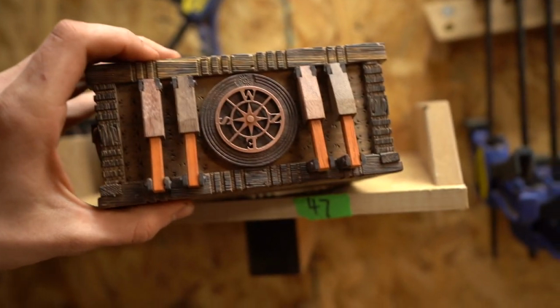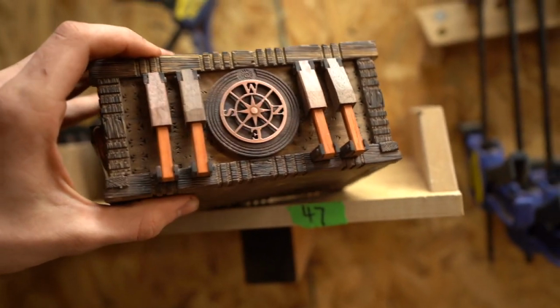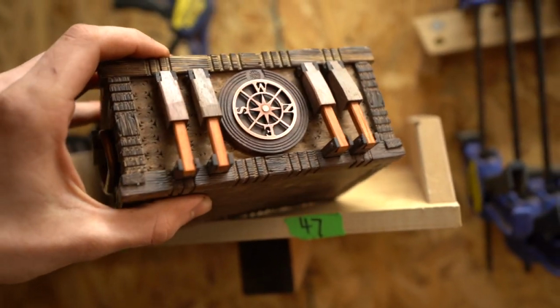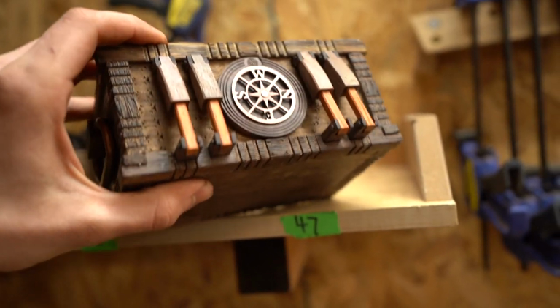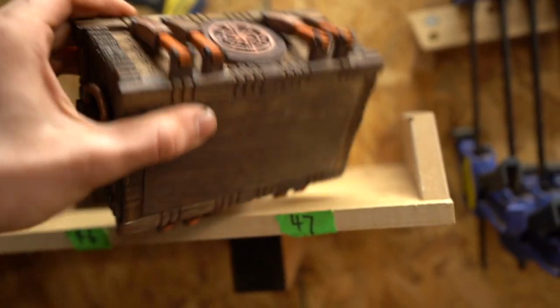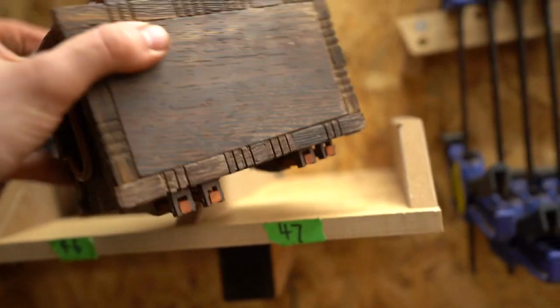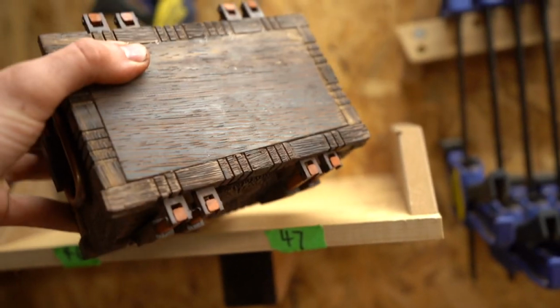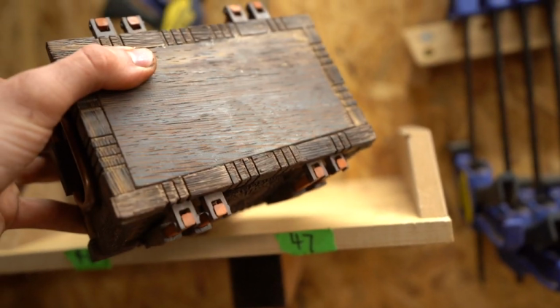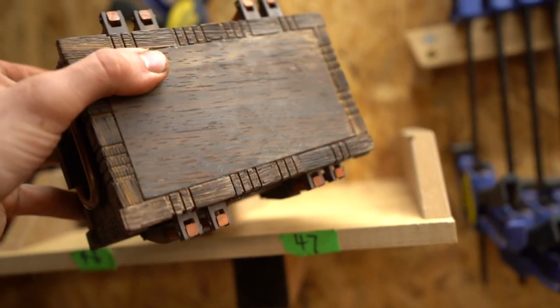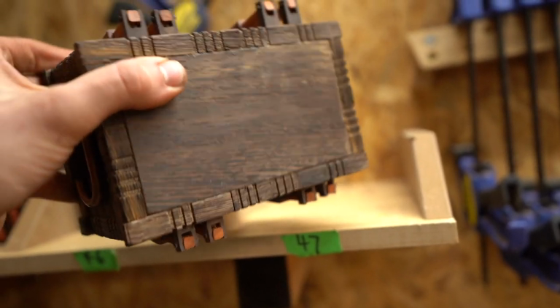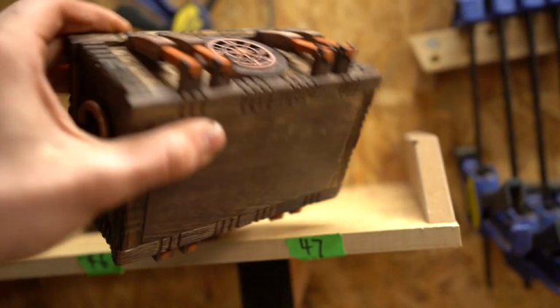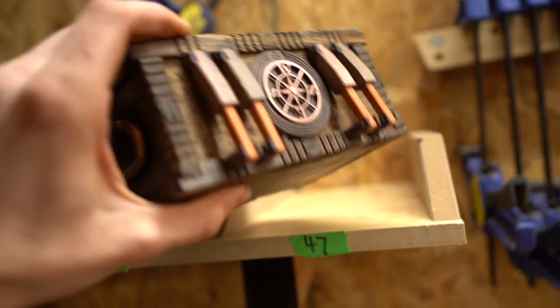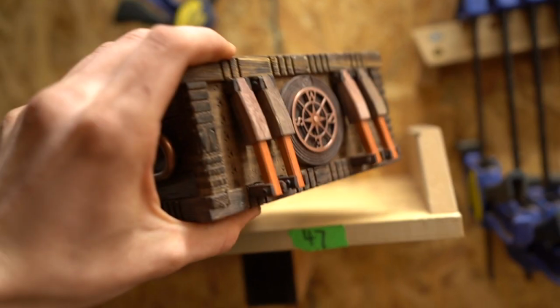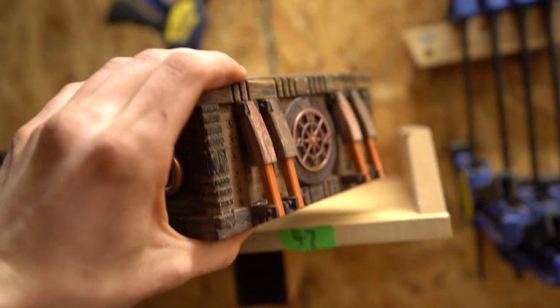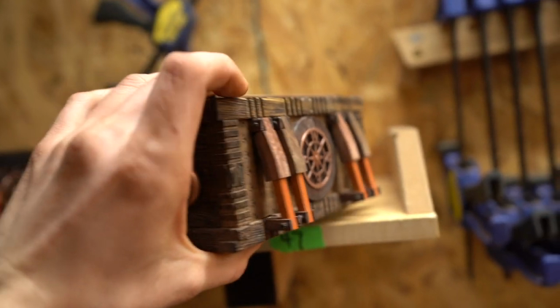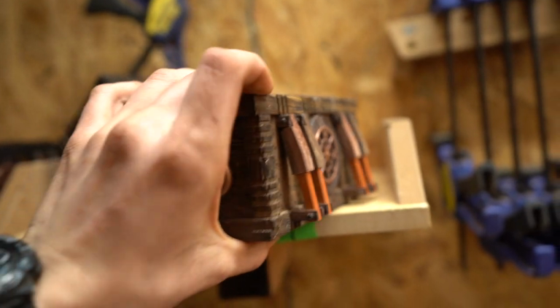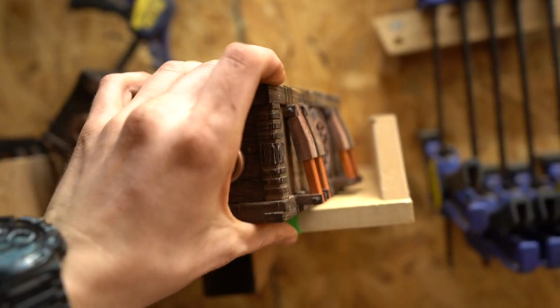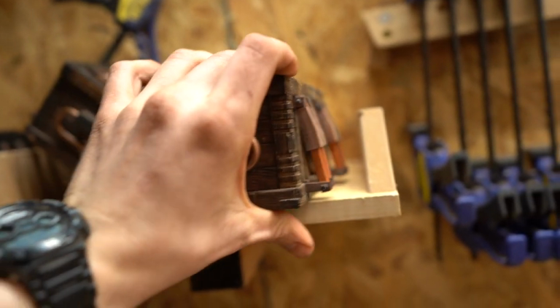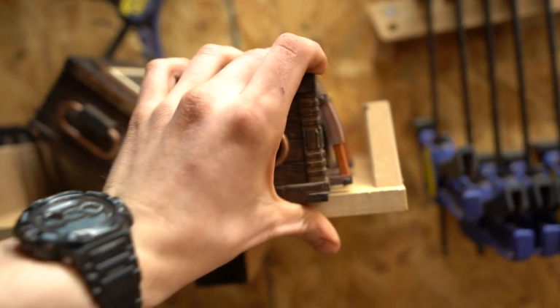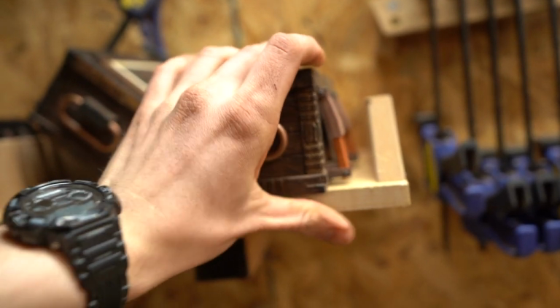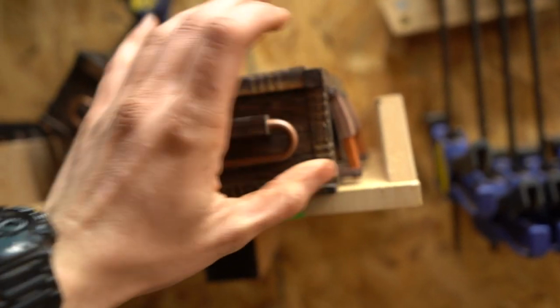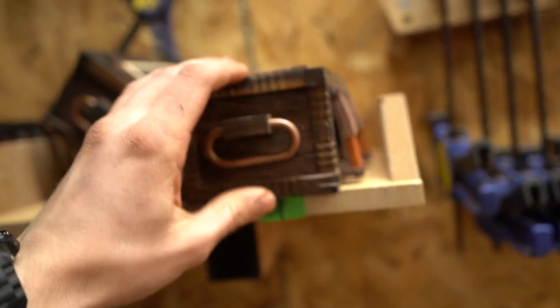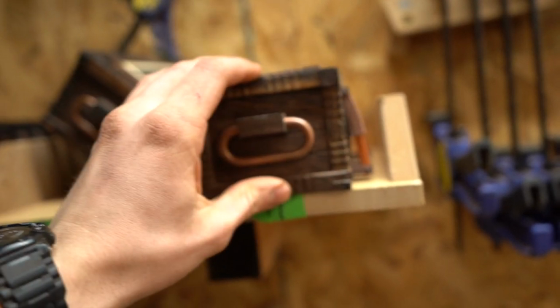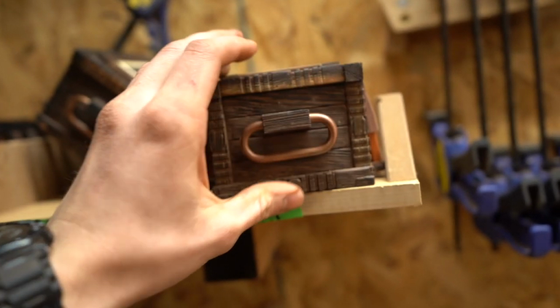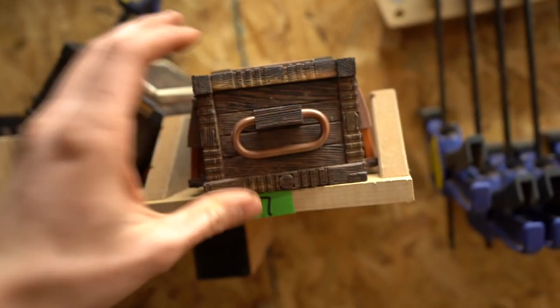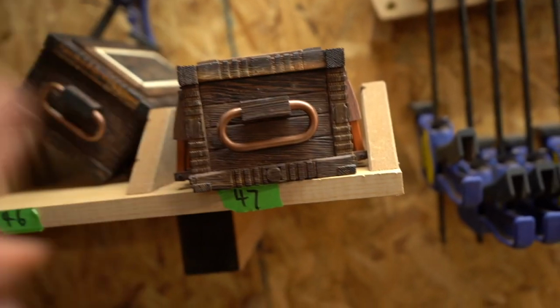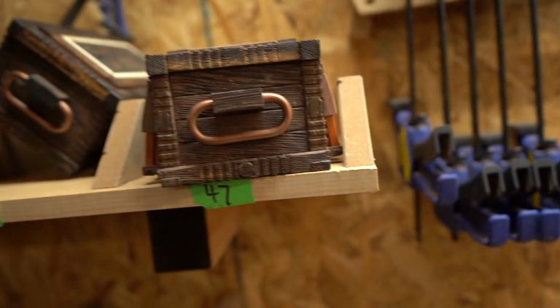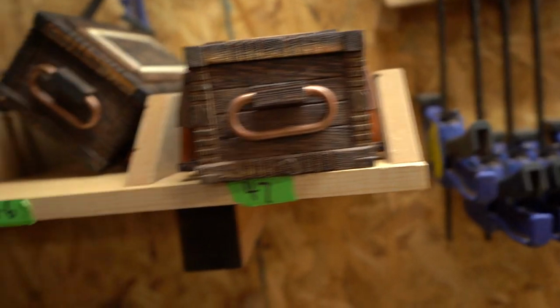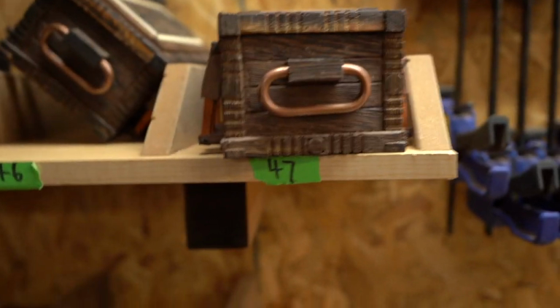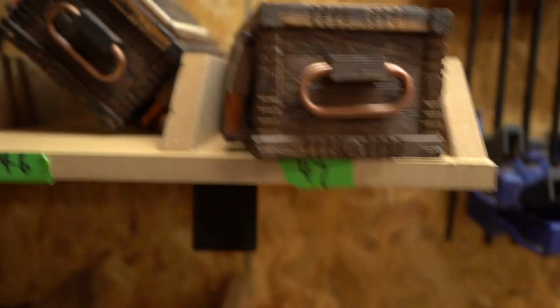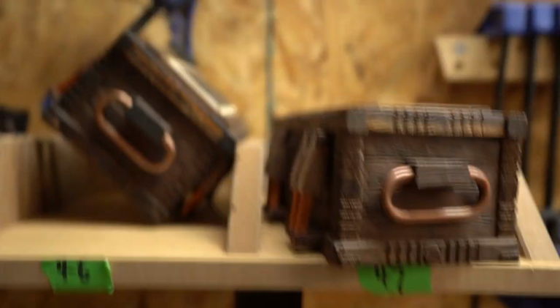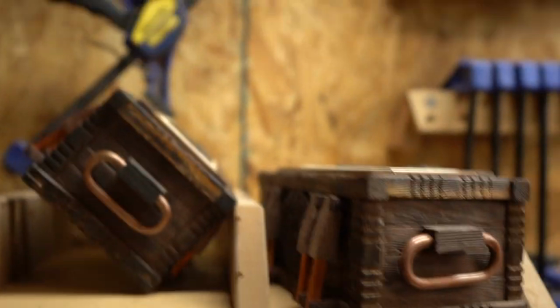You'd have to kind of see it in person to see what the weathered look does to it, but I'm really happy we found that.